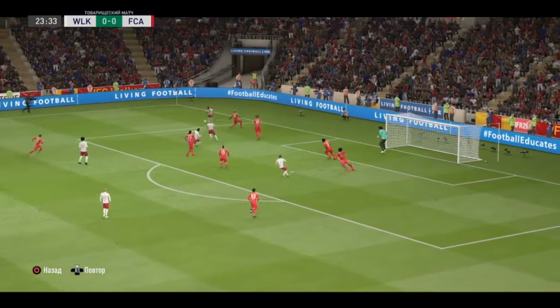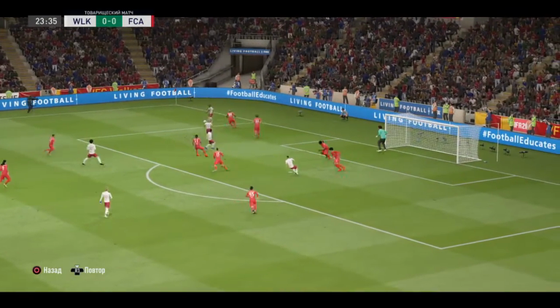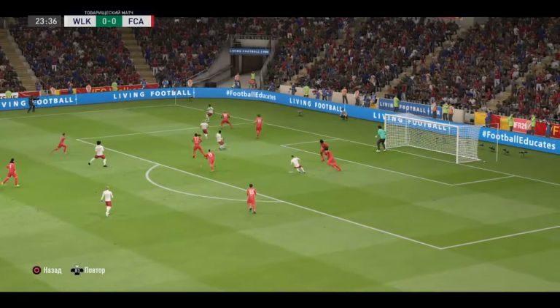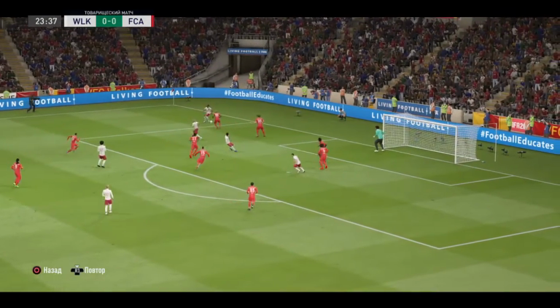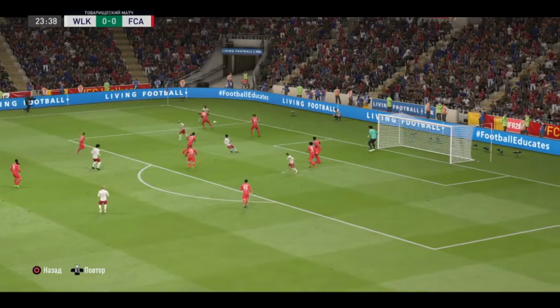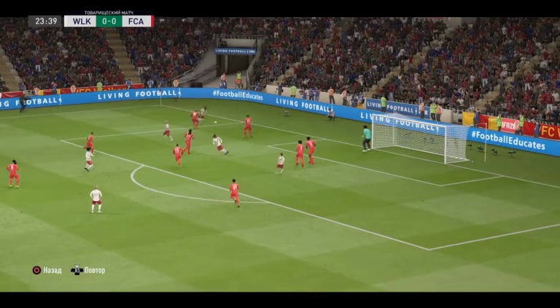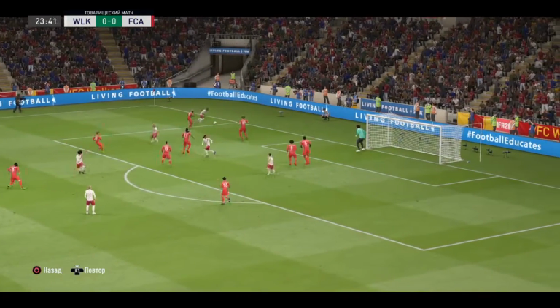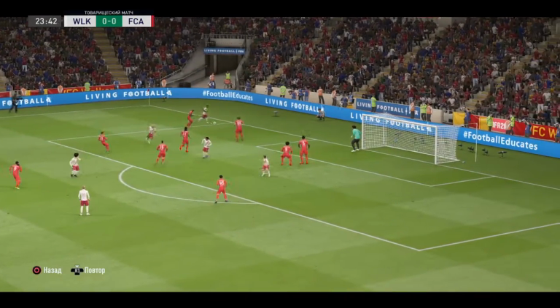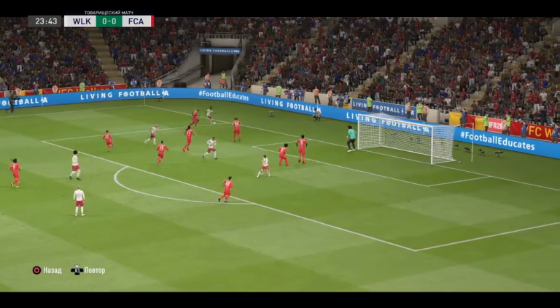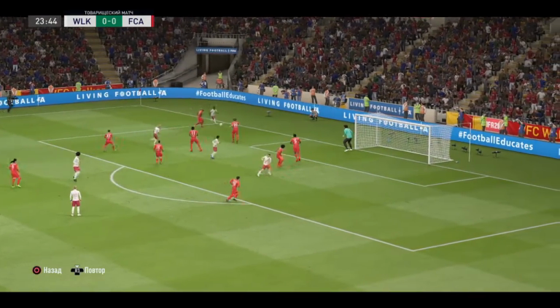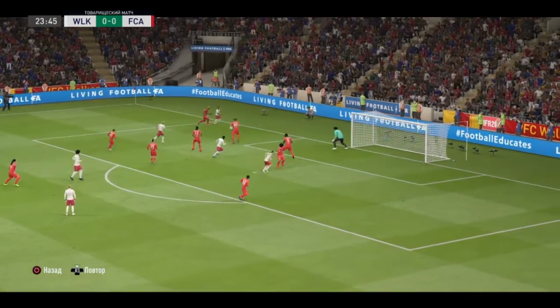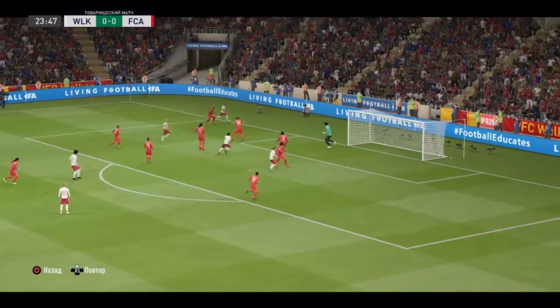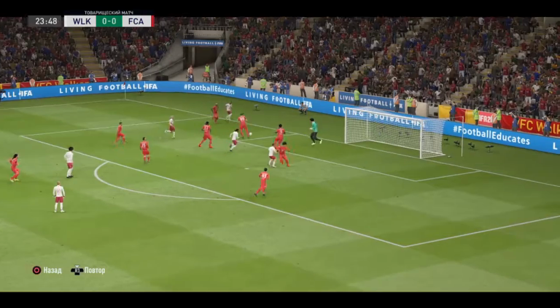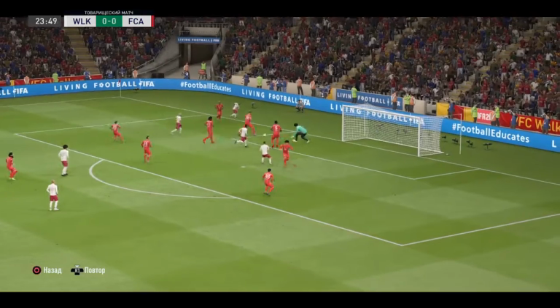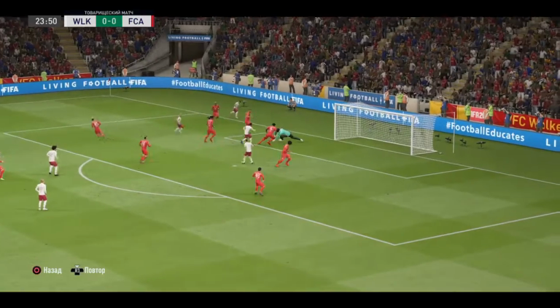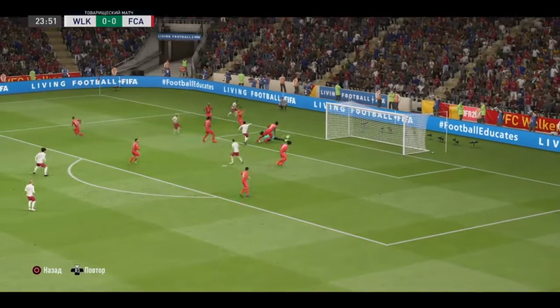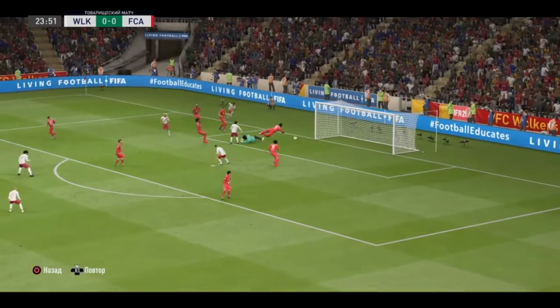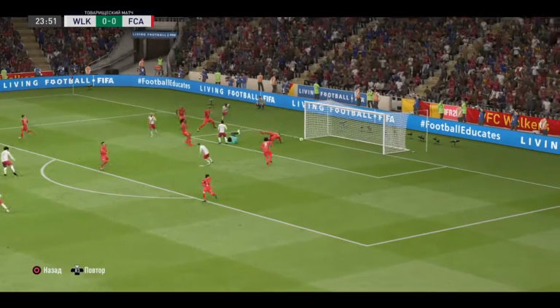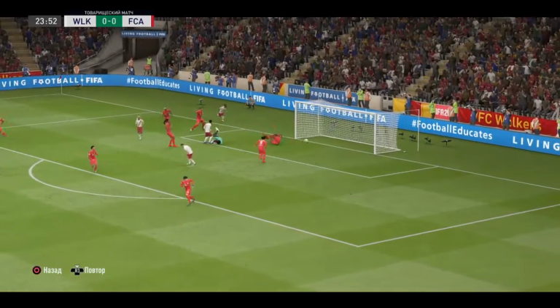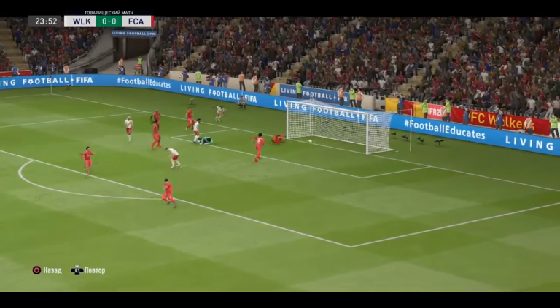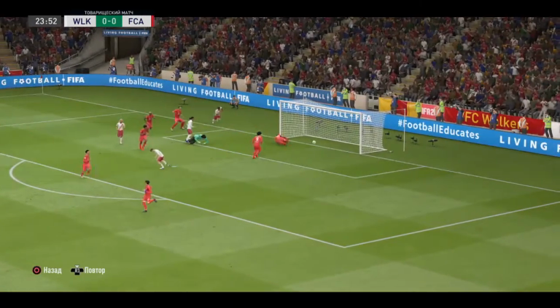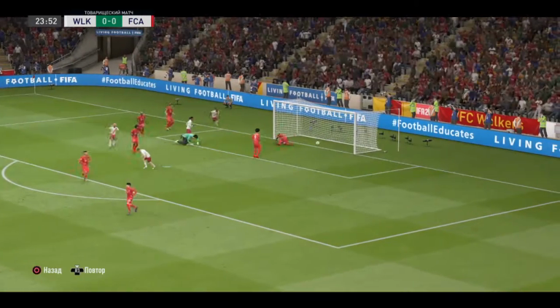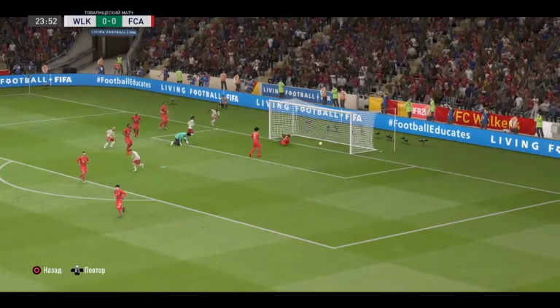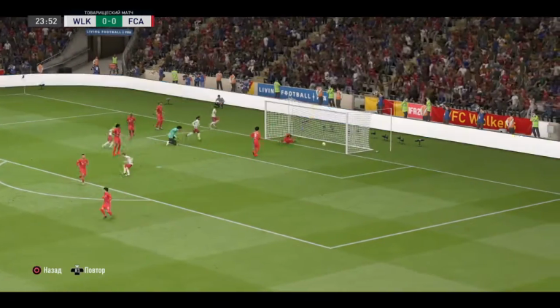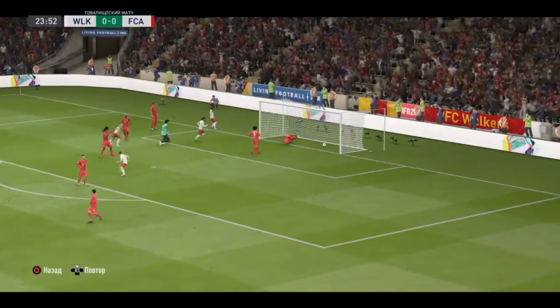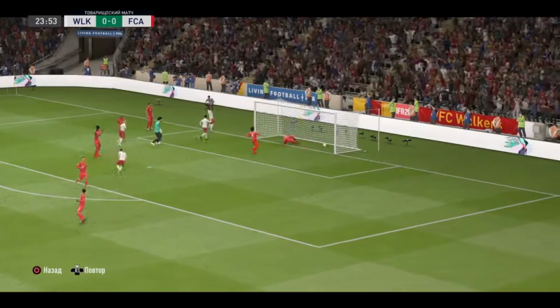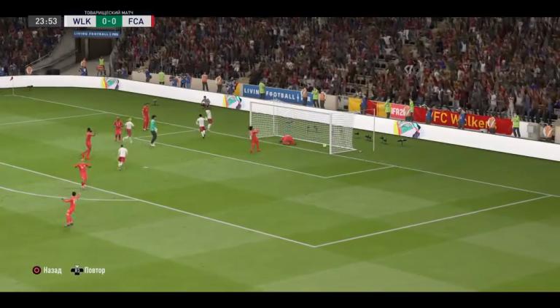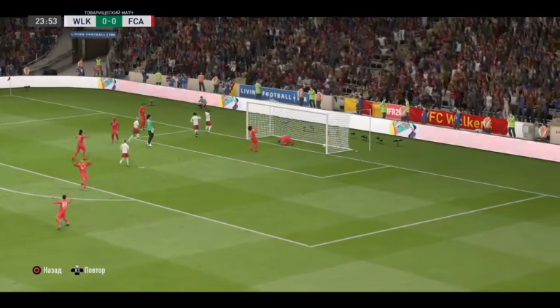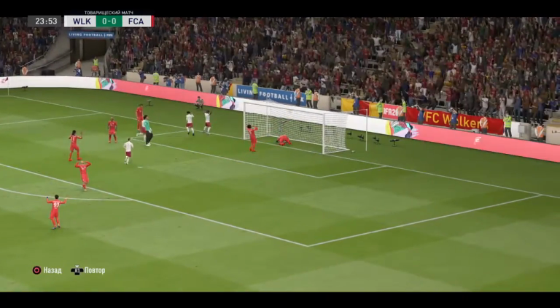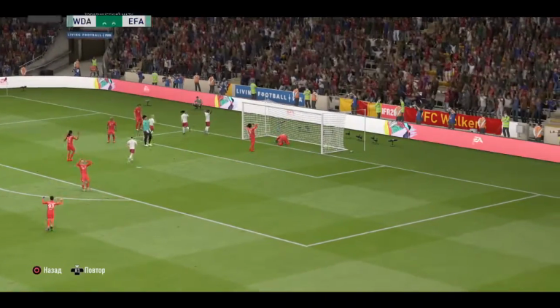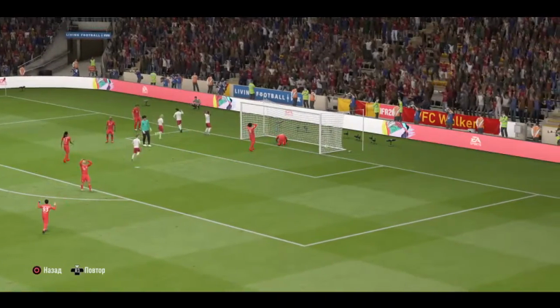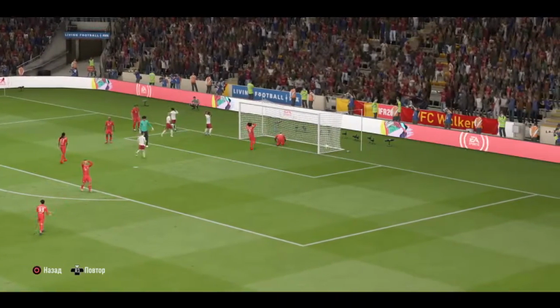Now, can he cross it? Oh, that's an own goal.